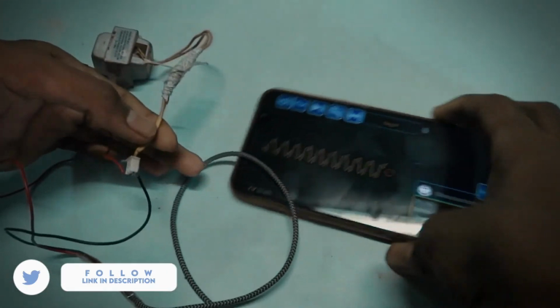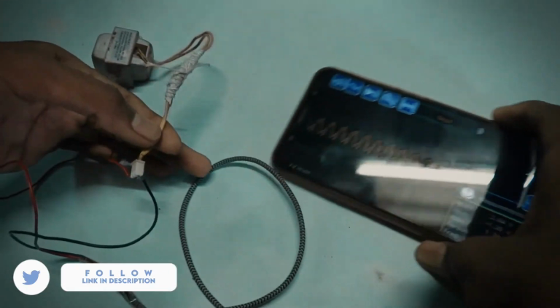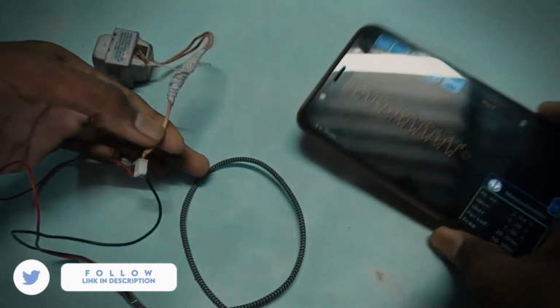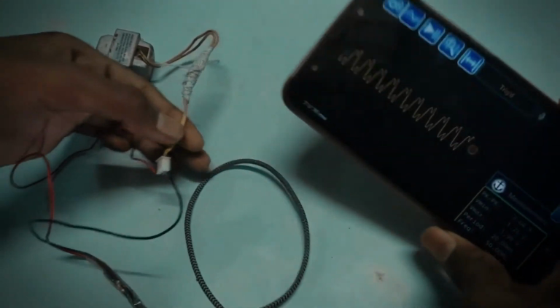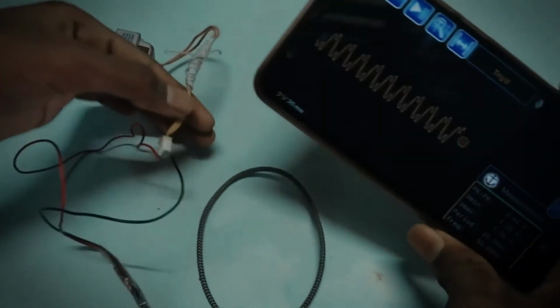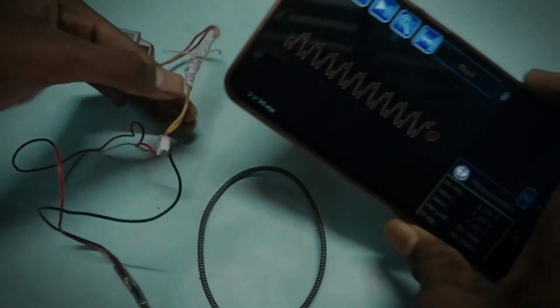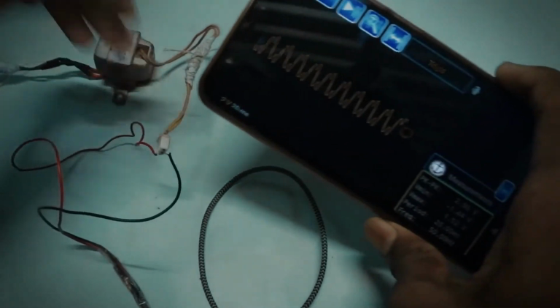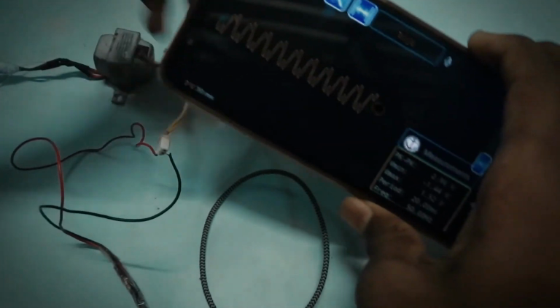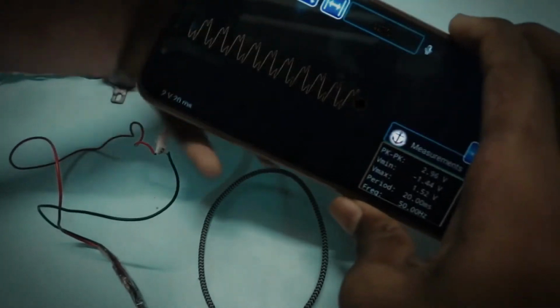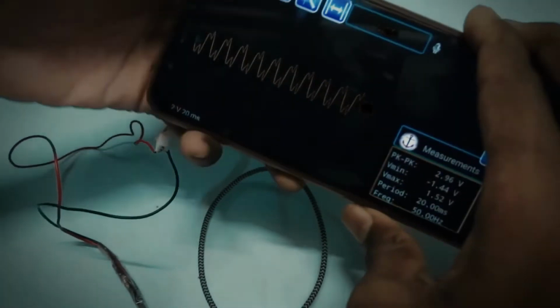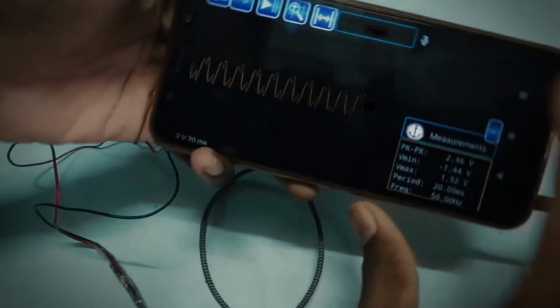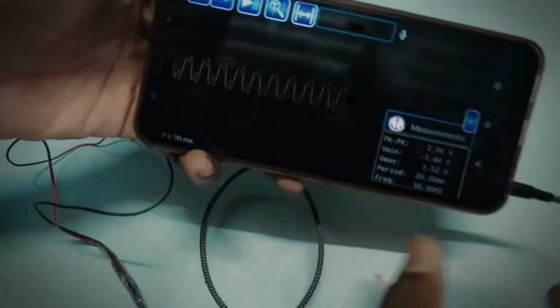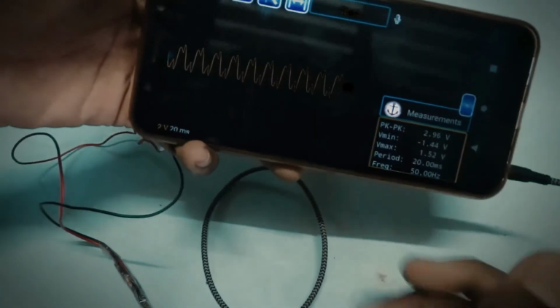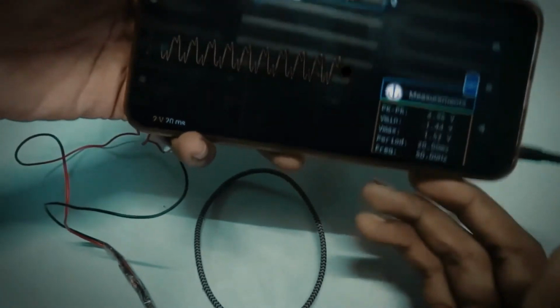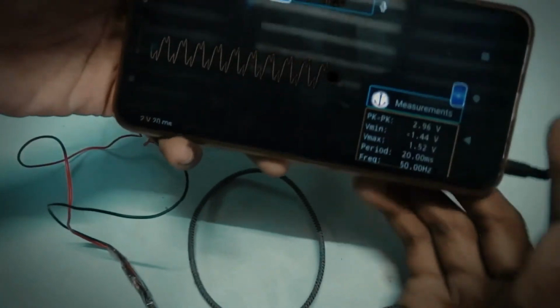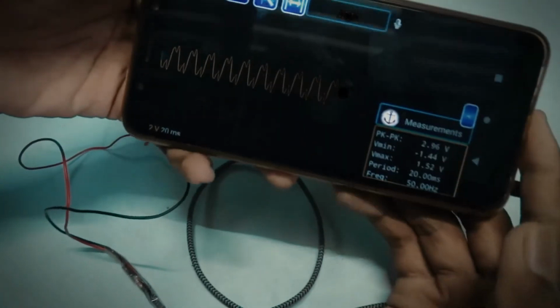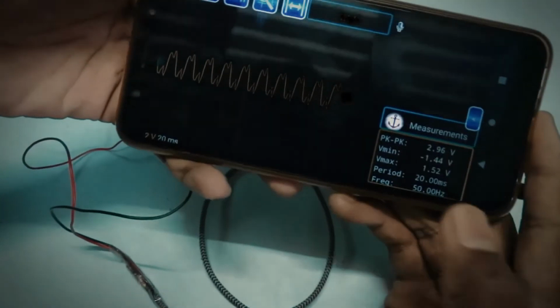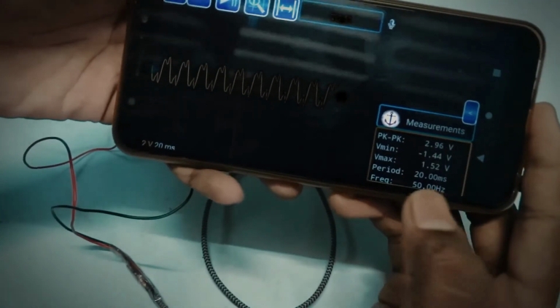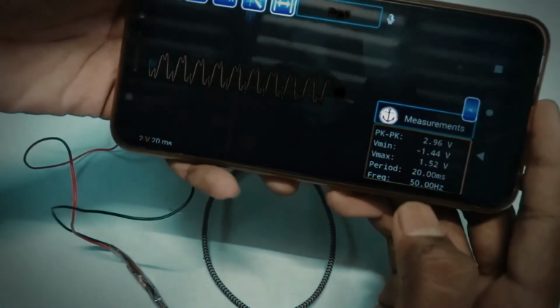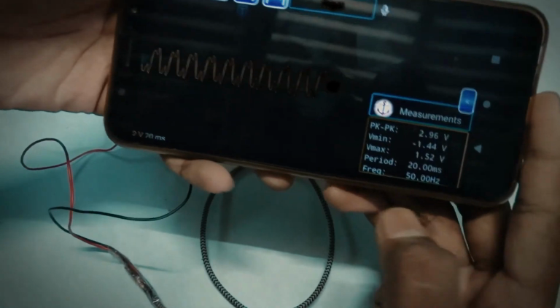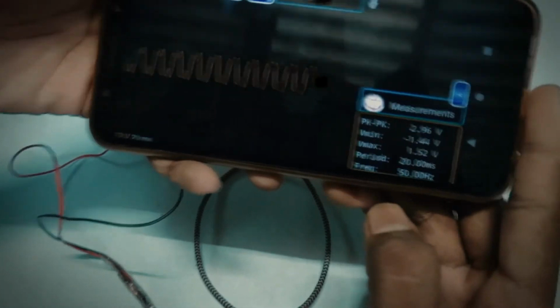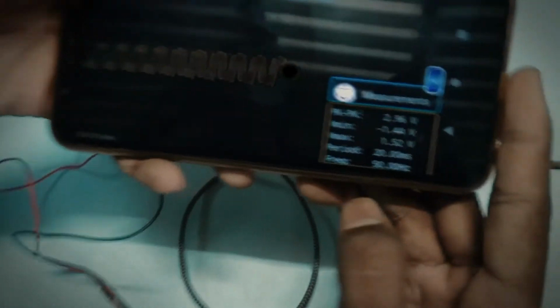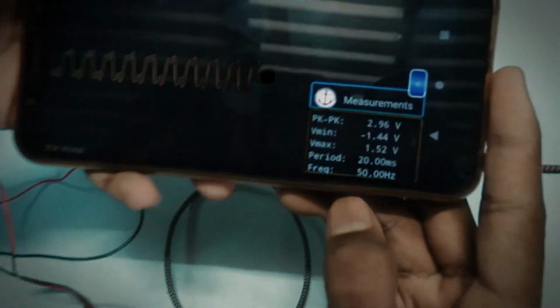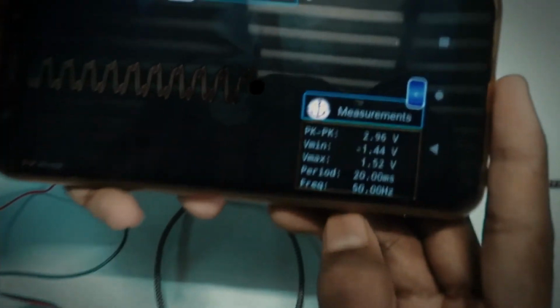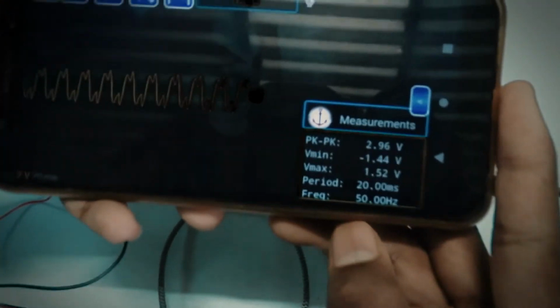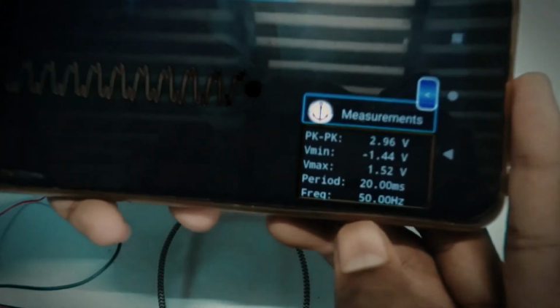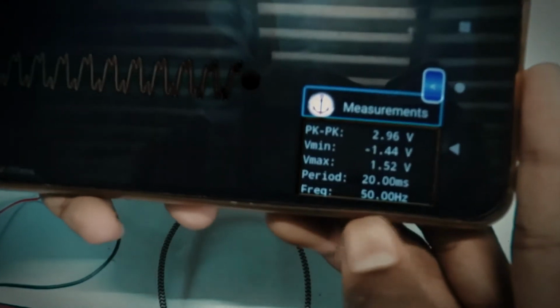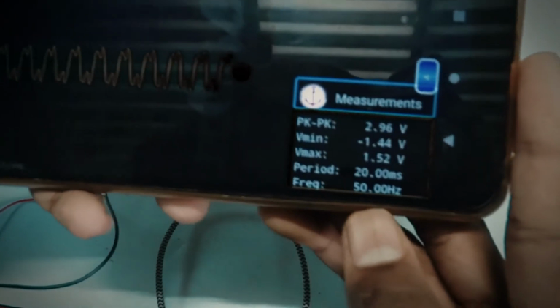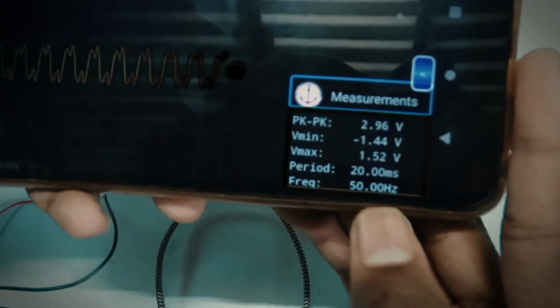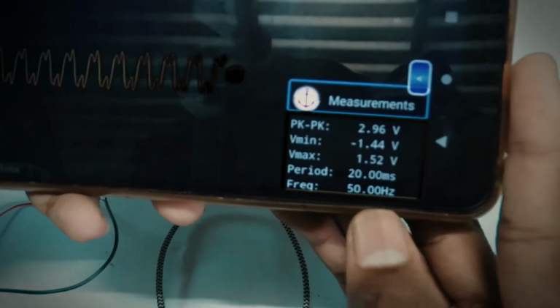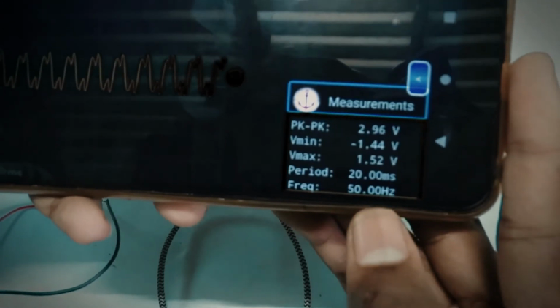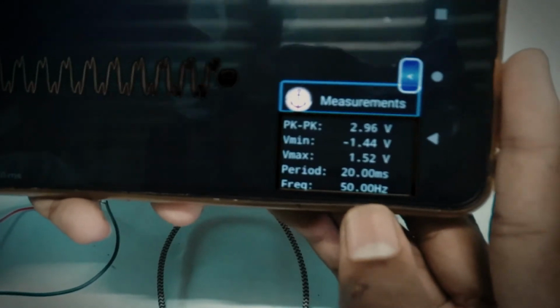As you guys can see, it shows a modified sine wave and the frequency of it is 50Hz.